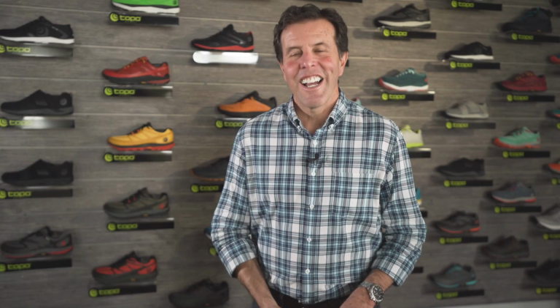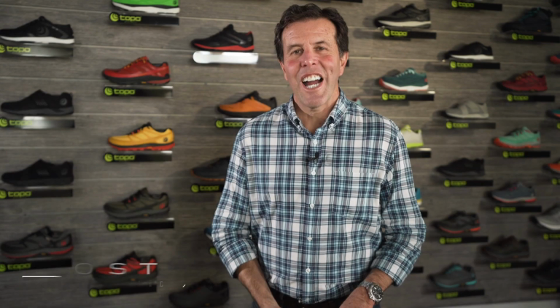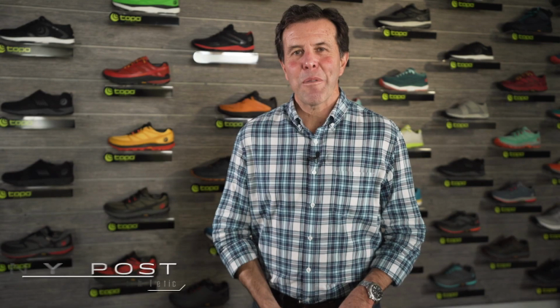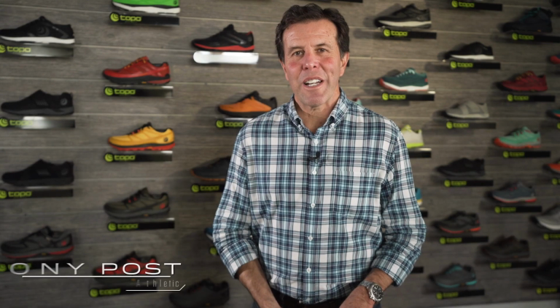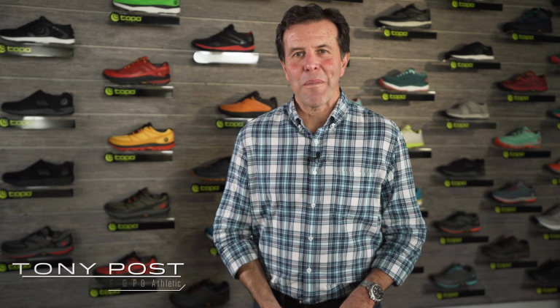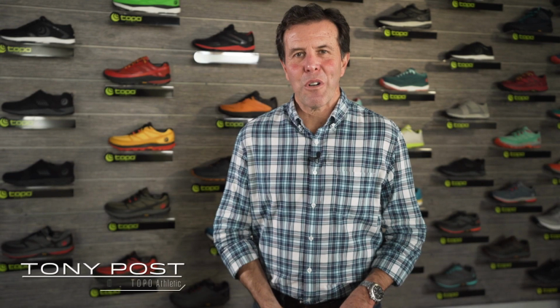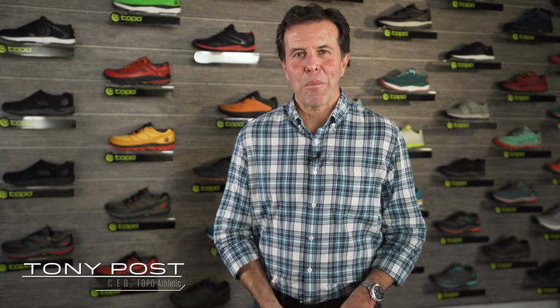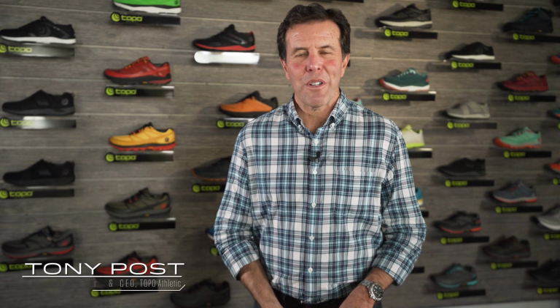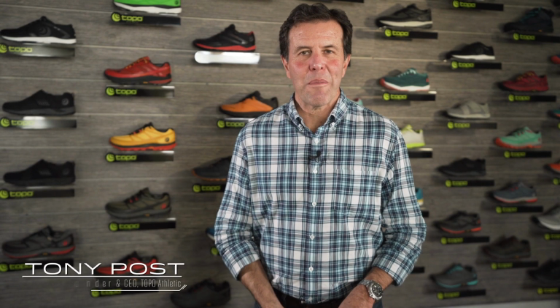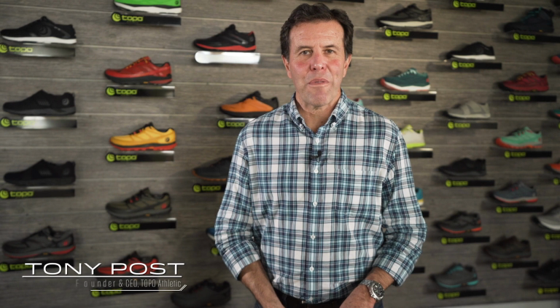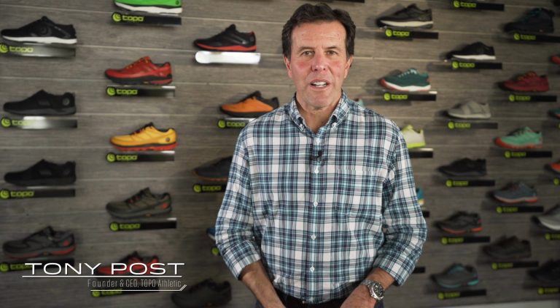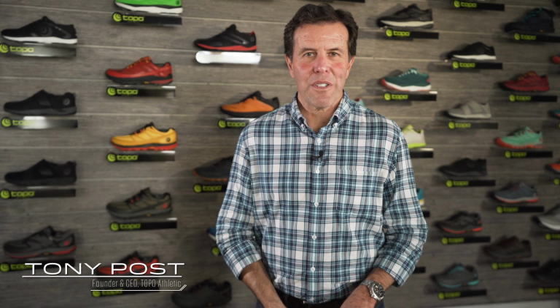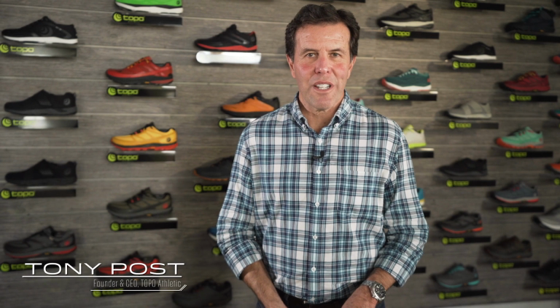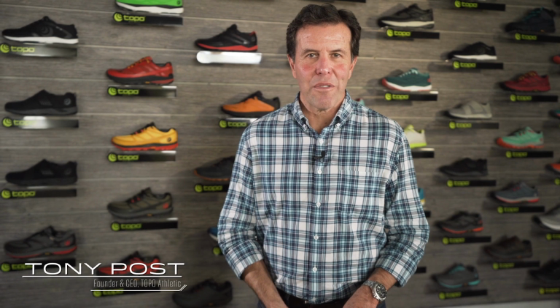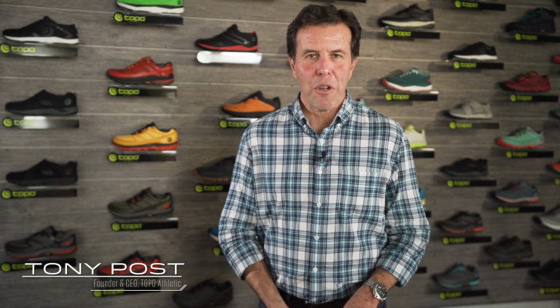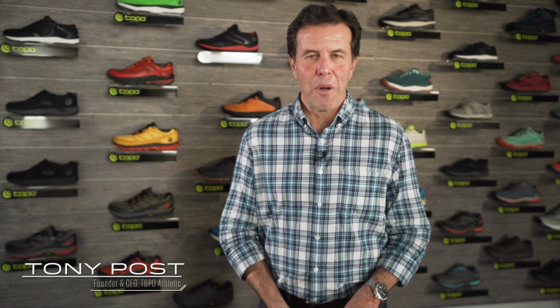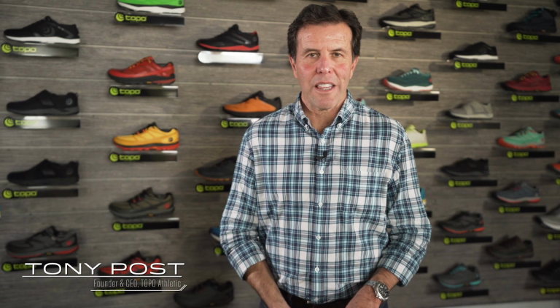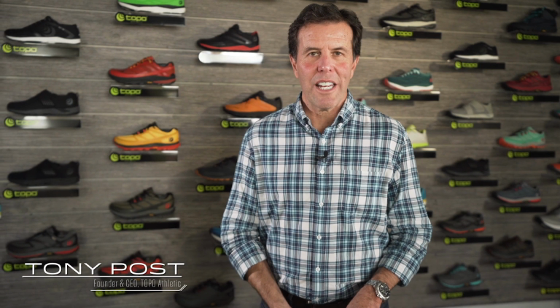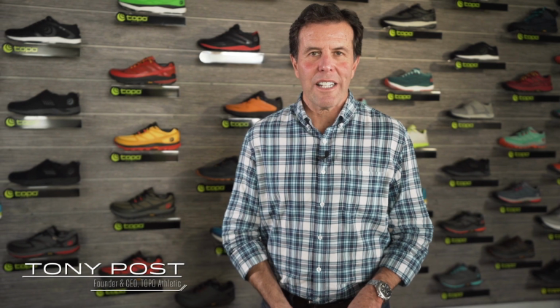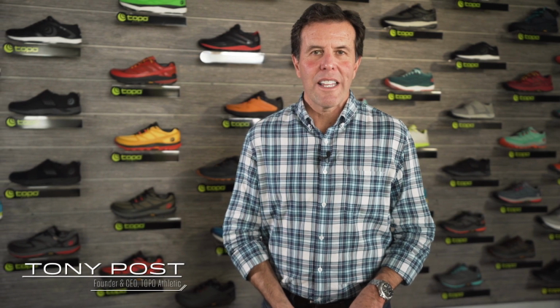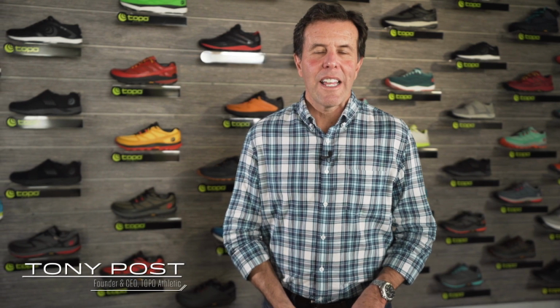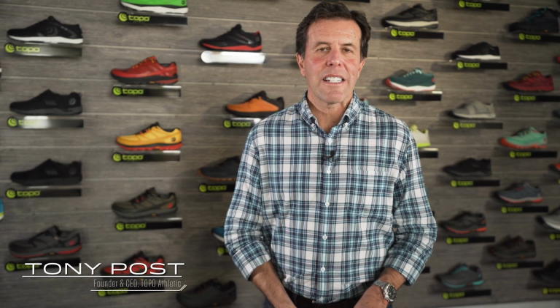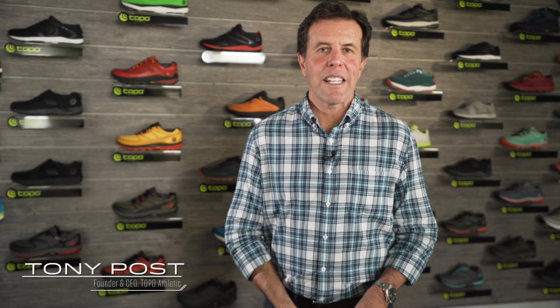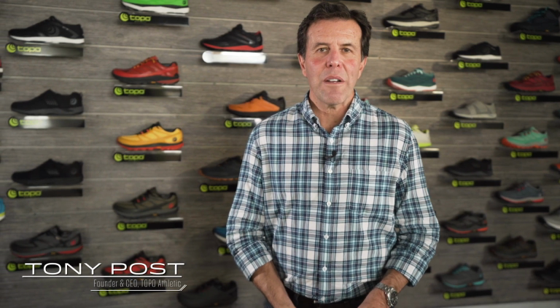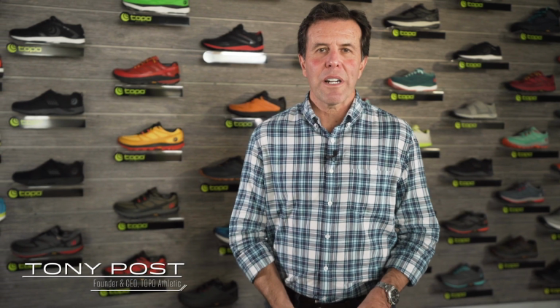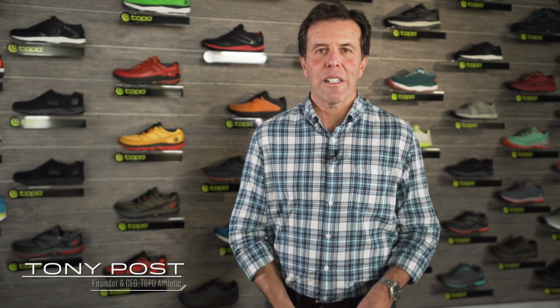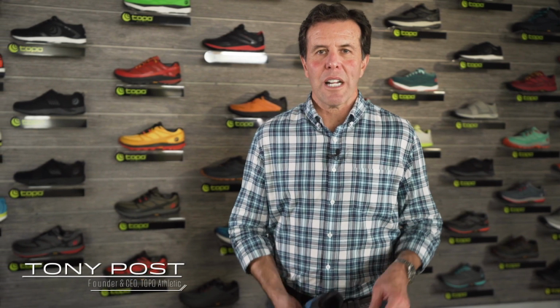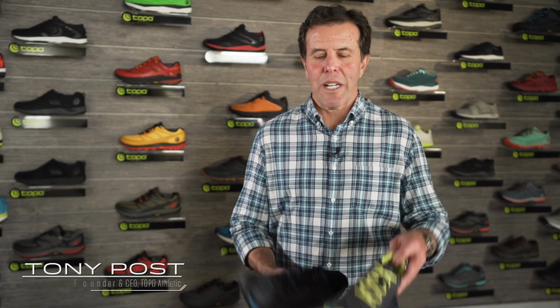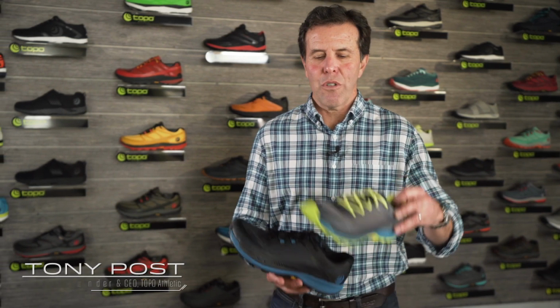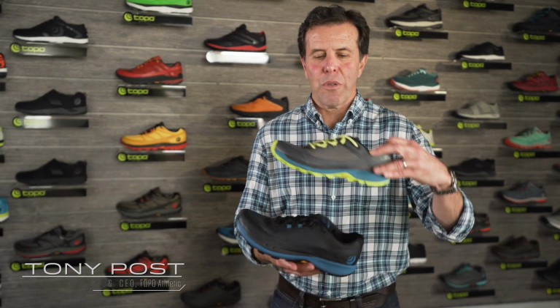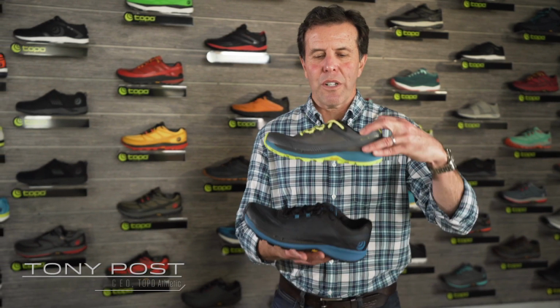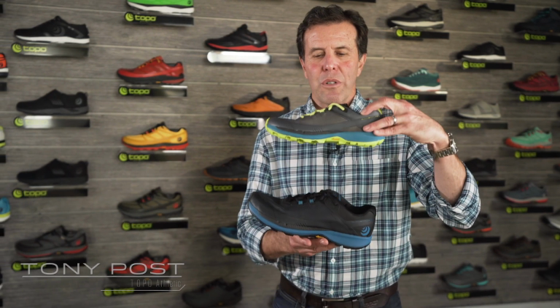Hi everybody, I'm Tony Post. I'm the founder and CEO of Topo Athletic and today we're here to talk about a new trail shoe.